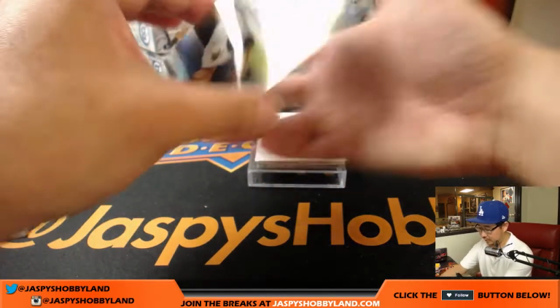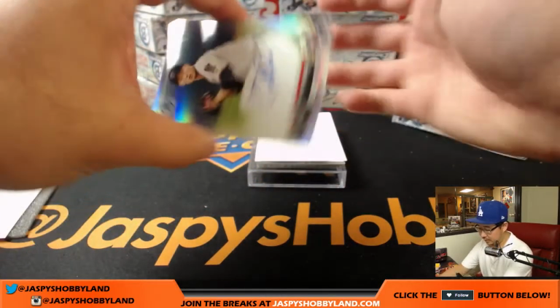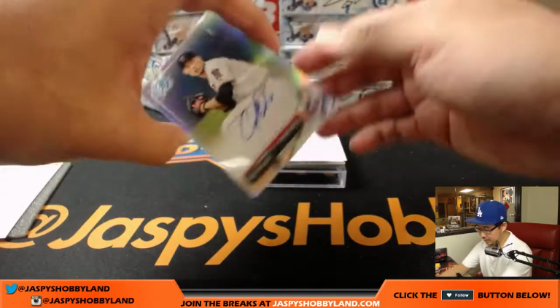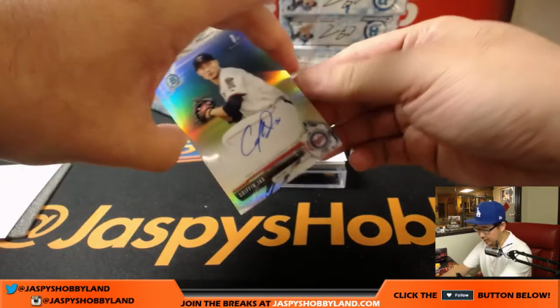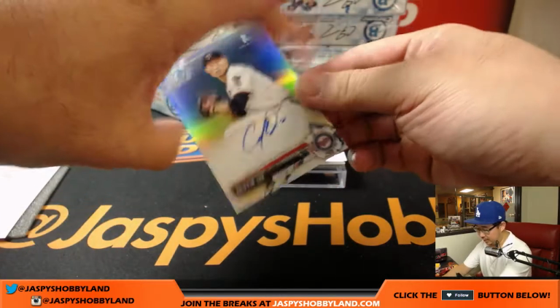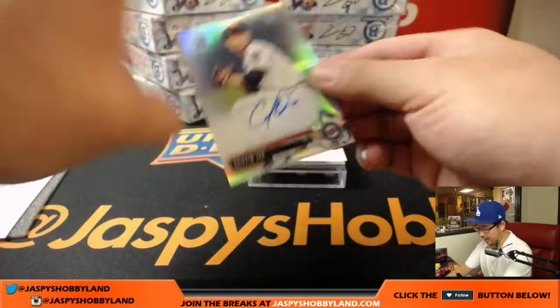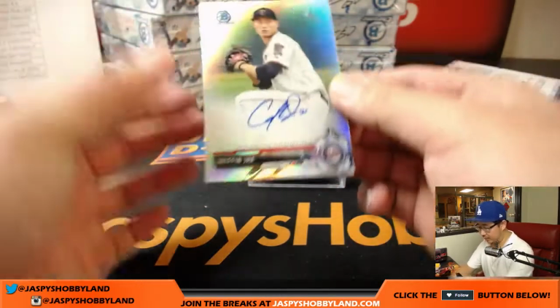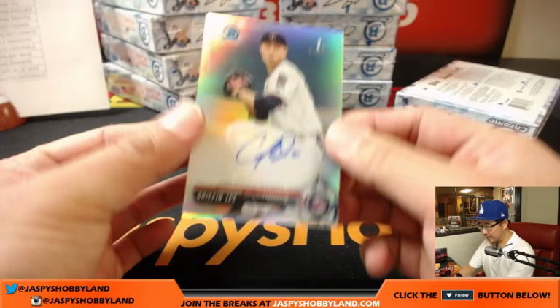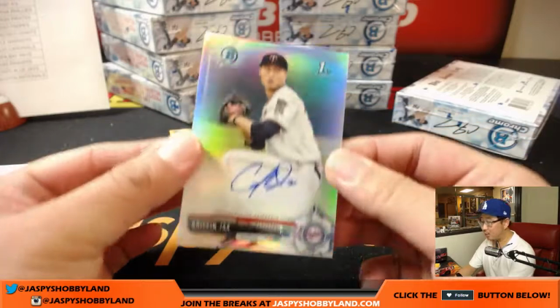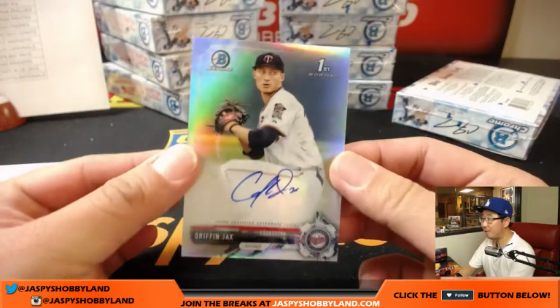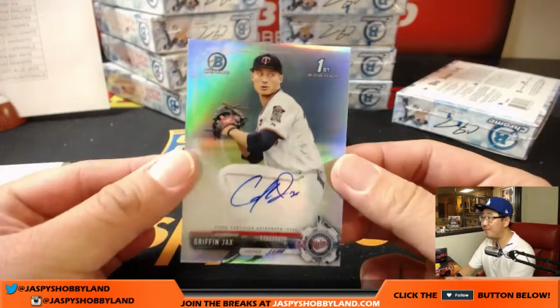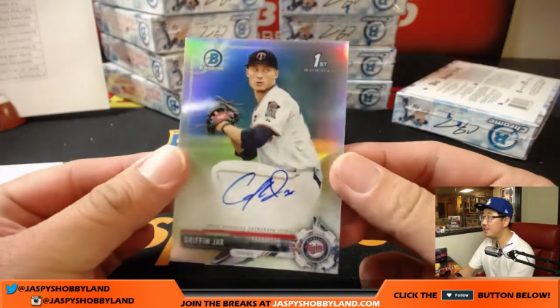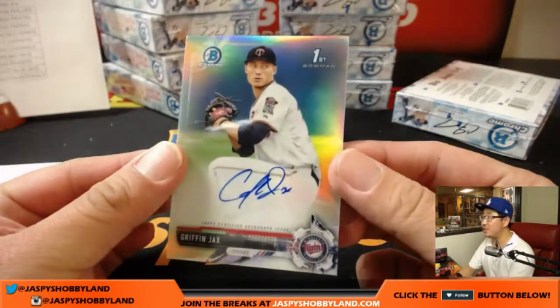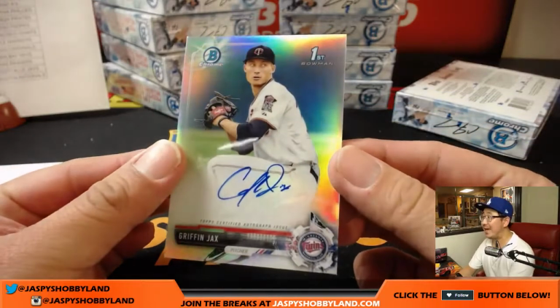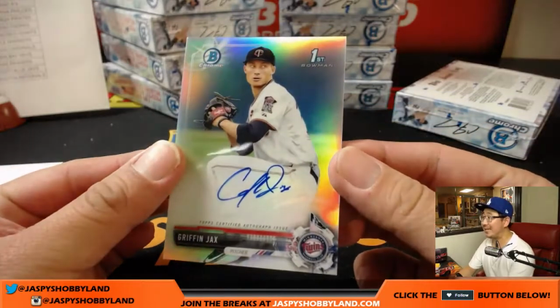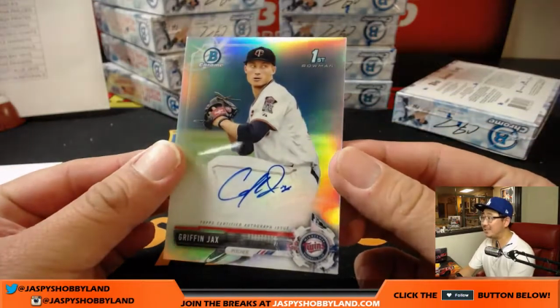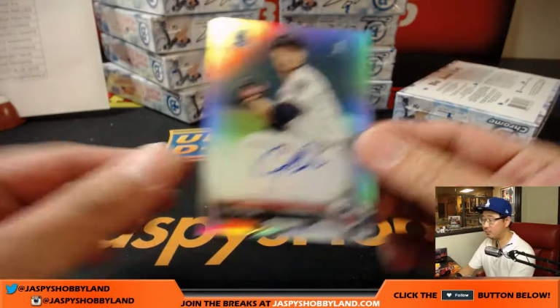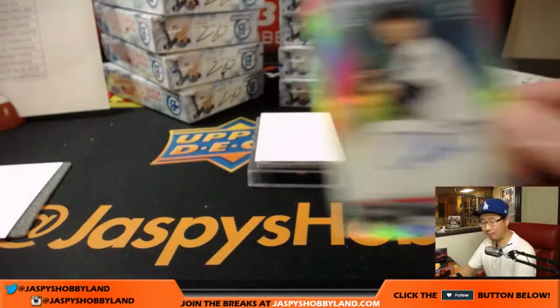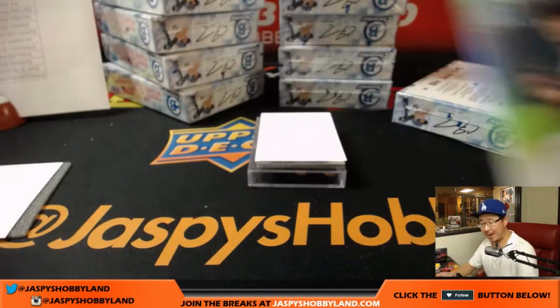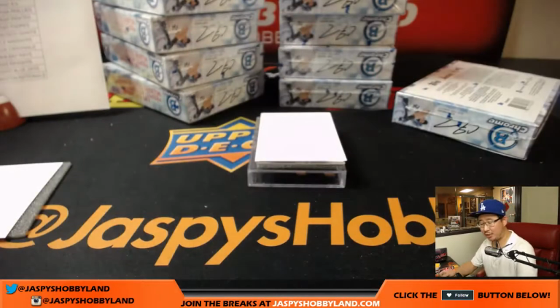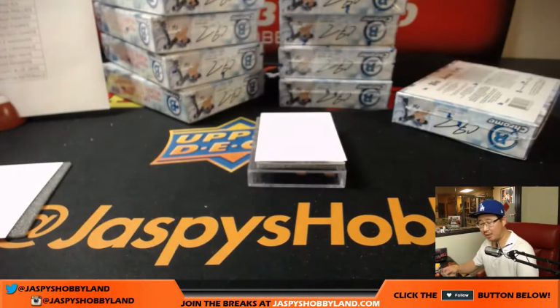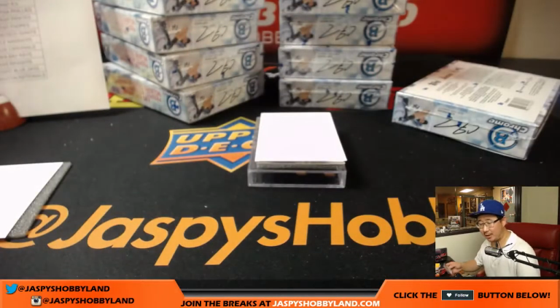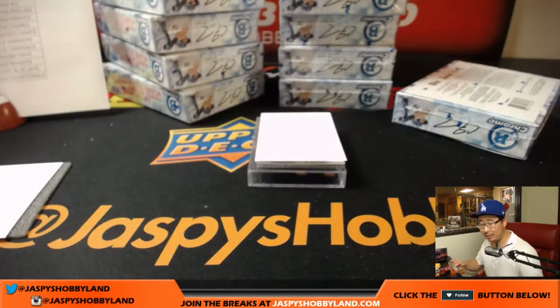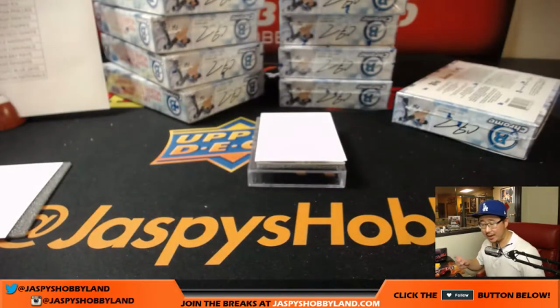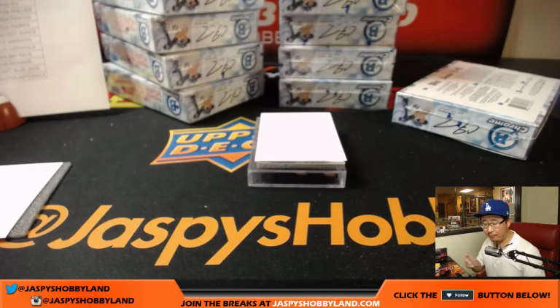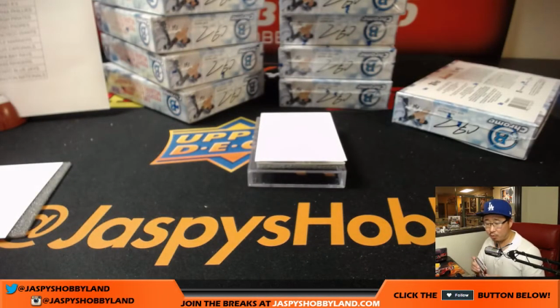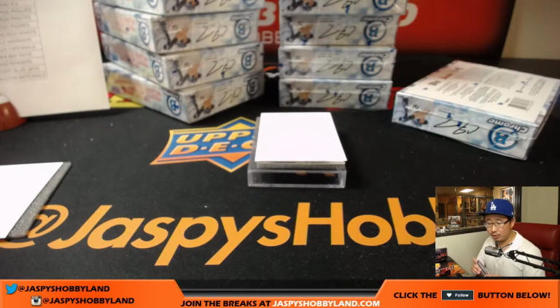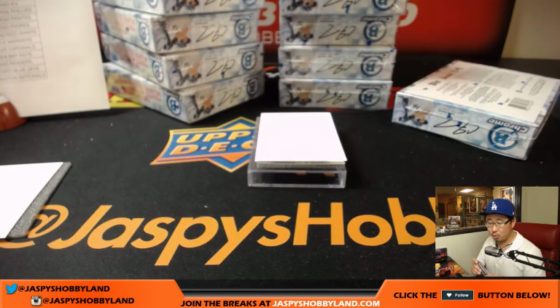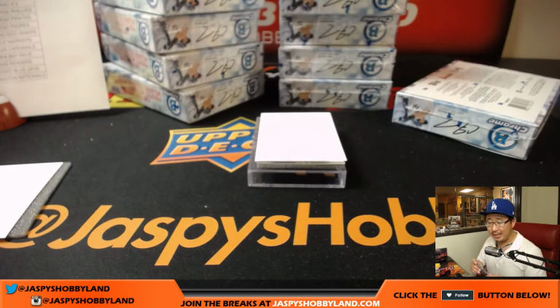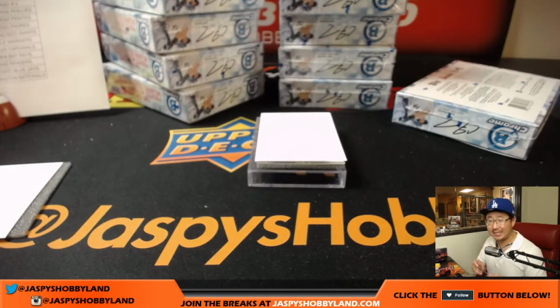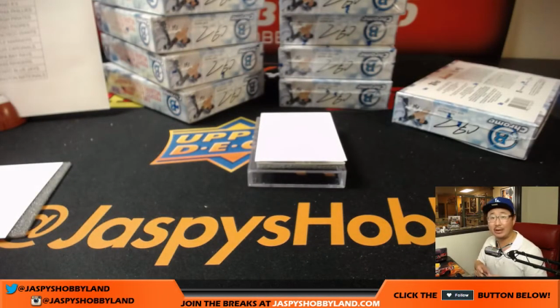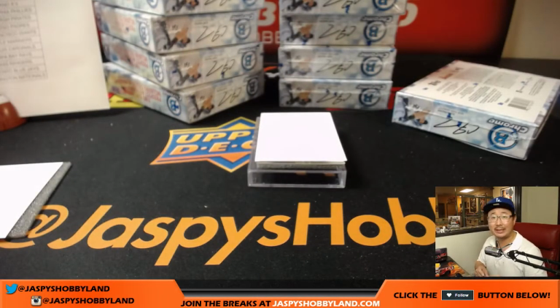That'll be Griffin Jax's refractor autograph for the Twins — Eric Legal gets that one.